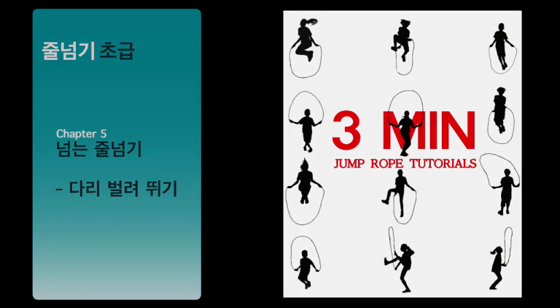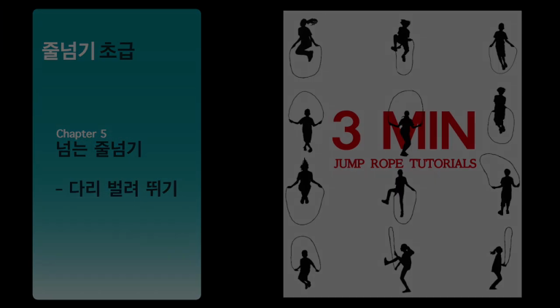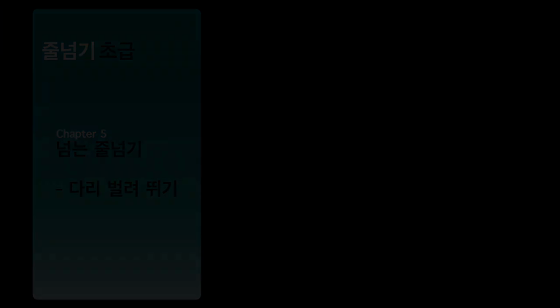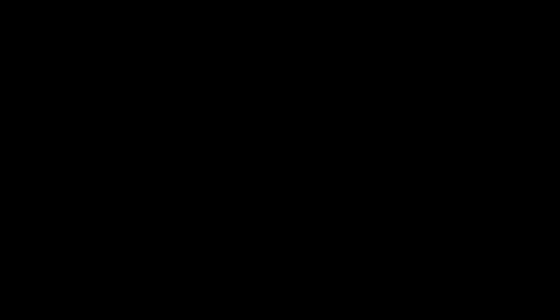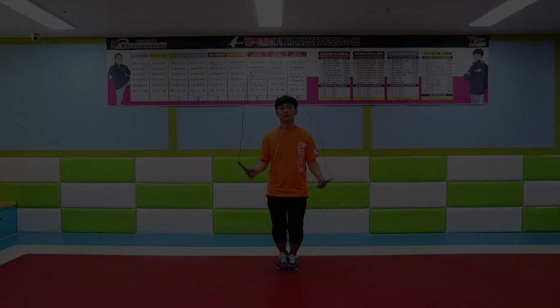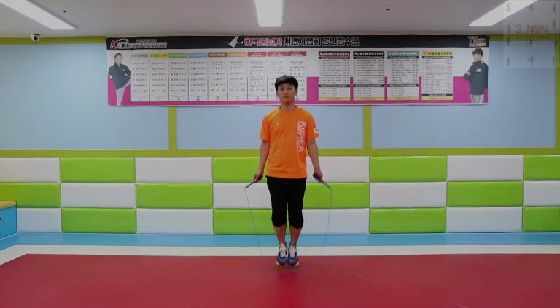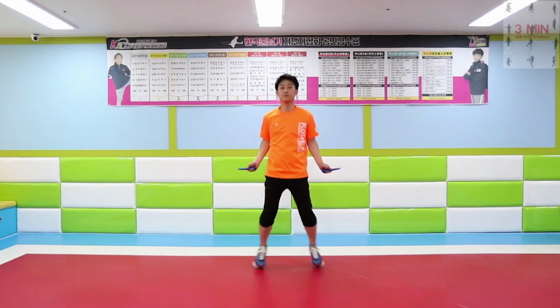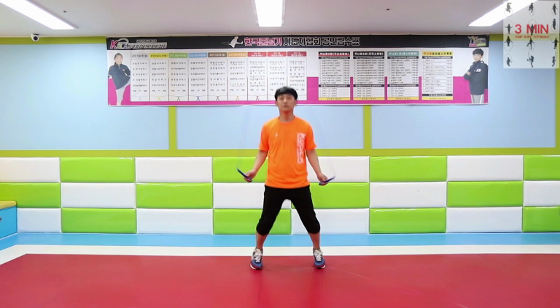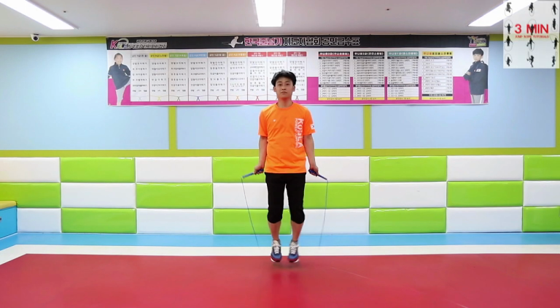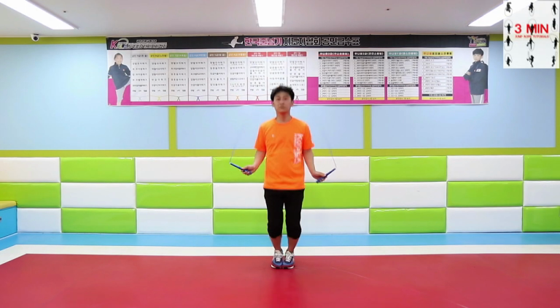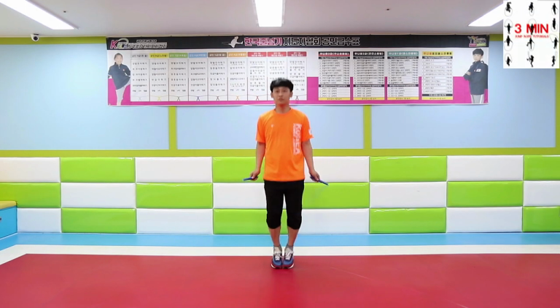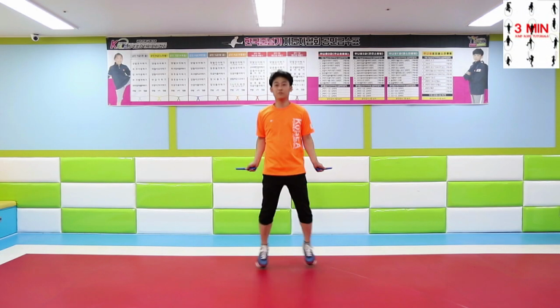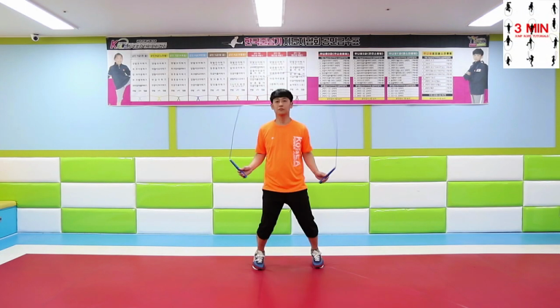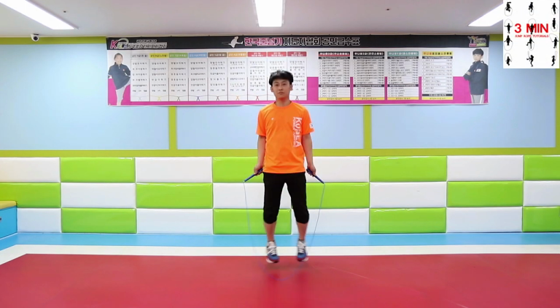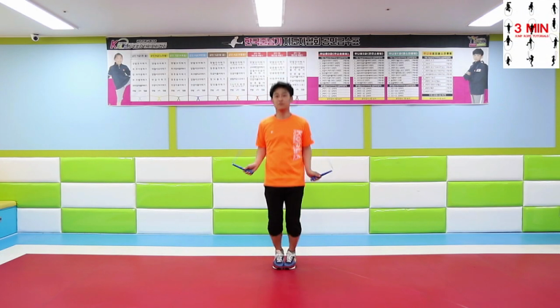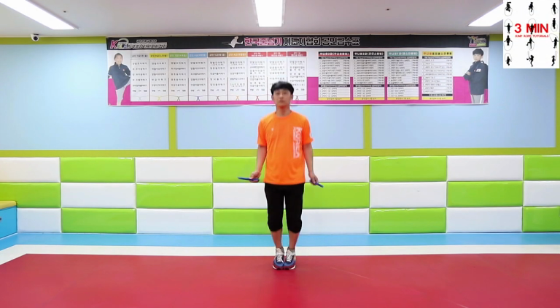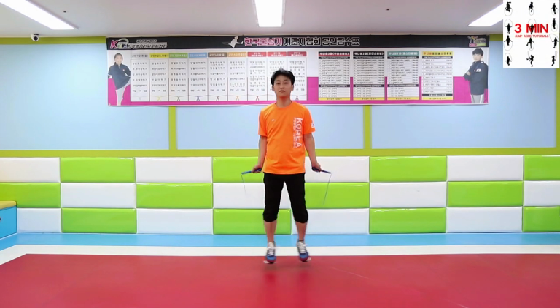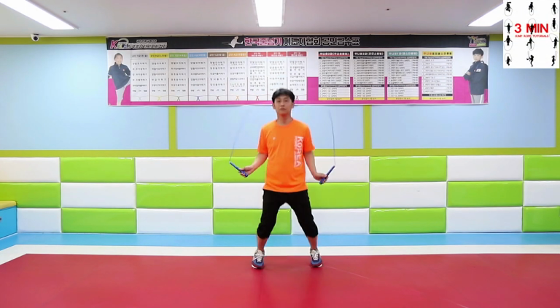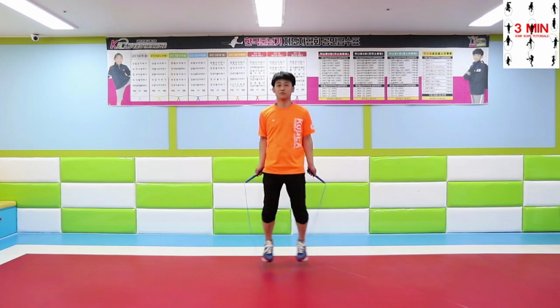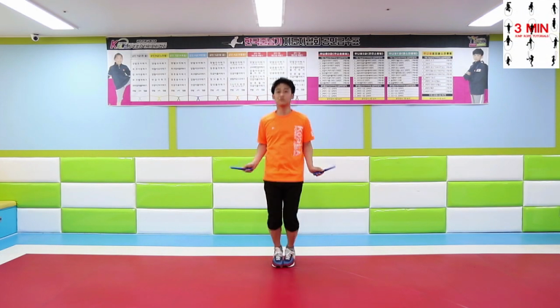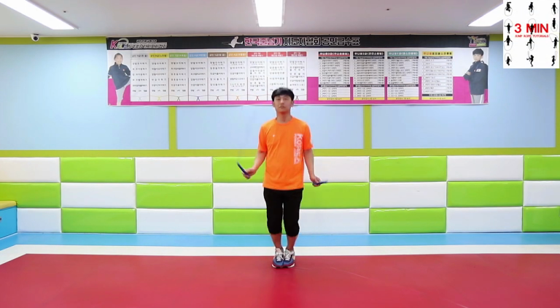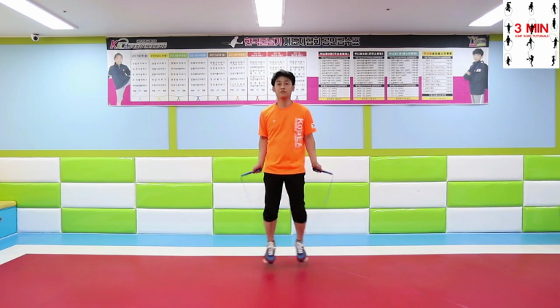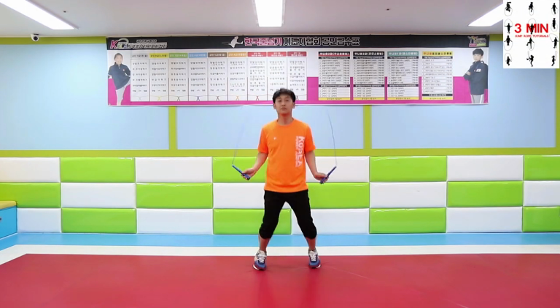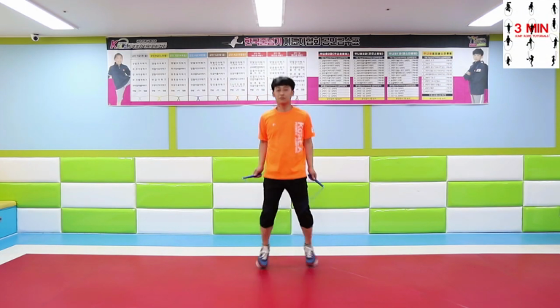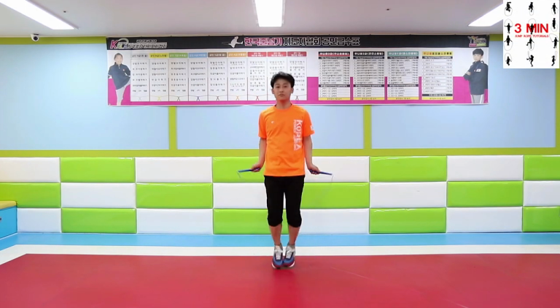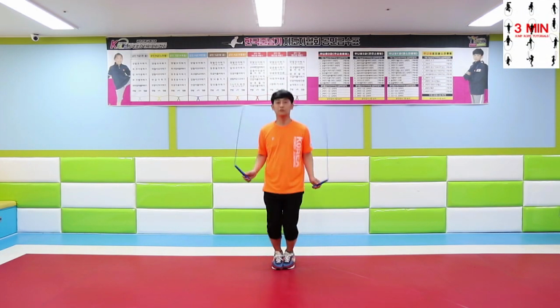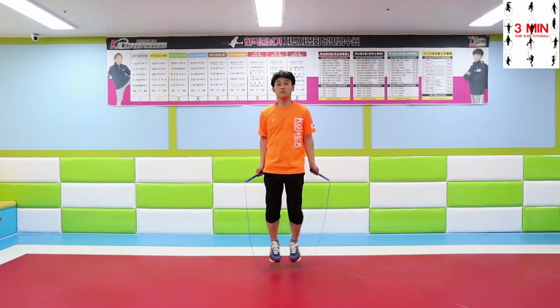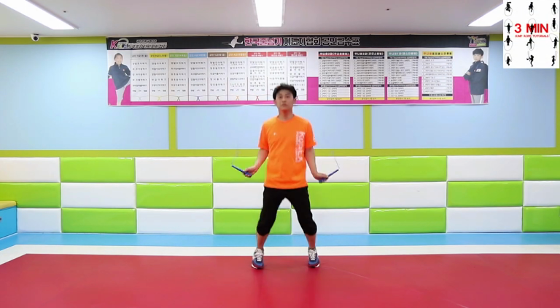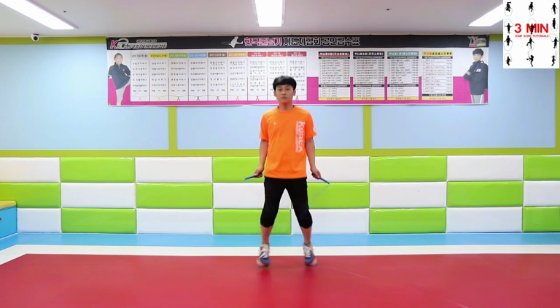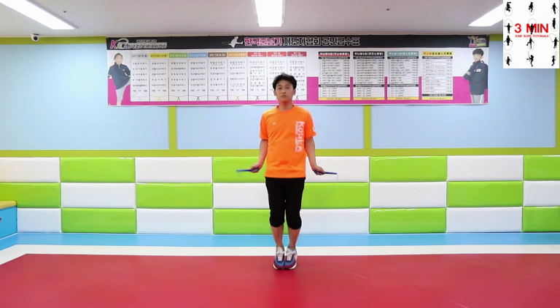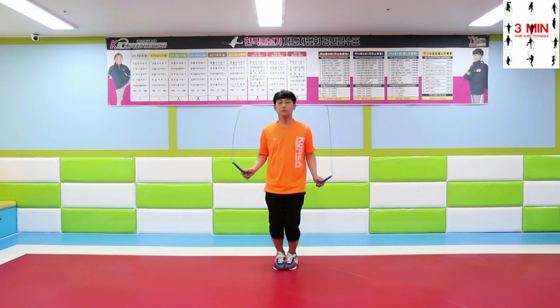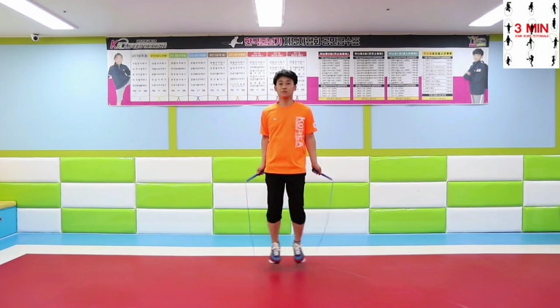Three minutes jump rope. From today we are going to be learning some straddles.